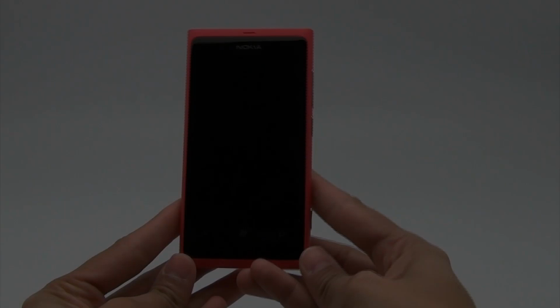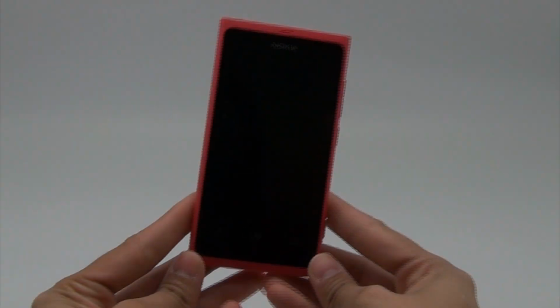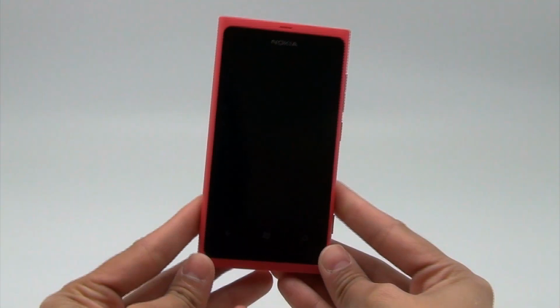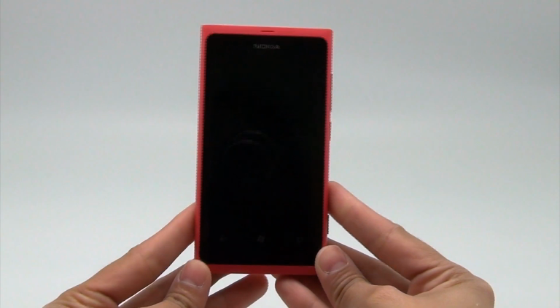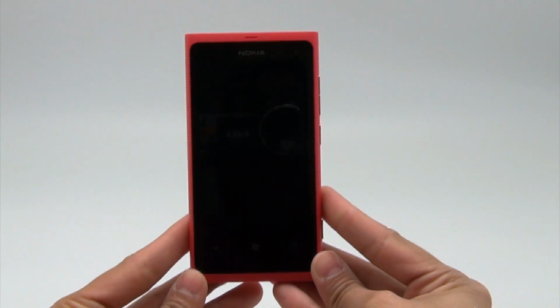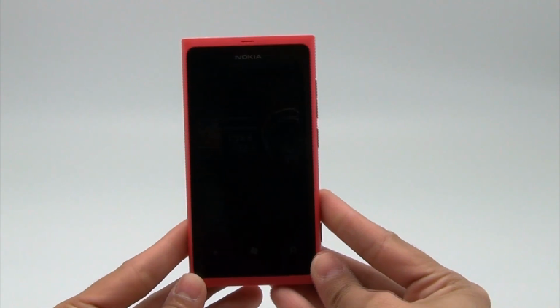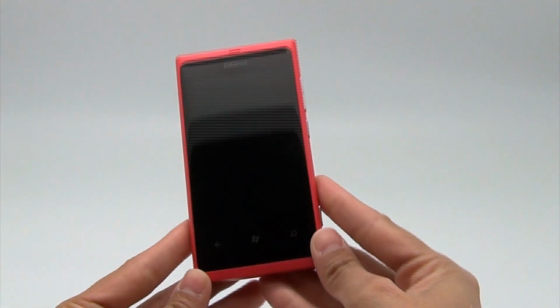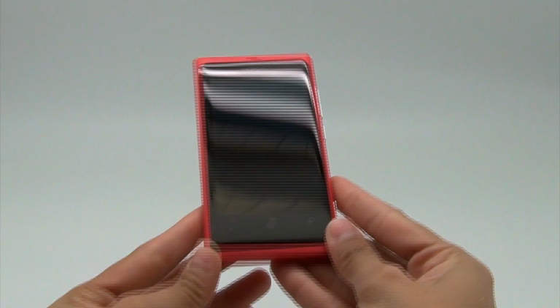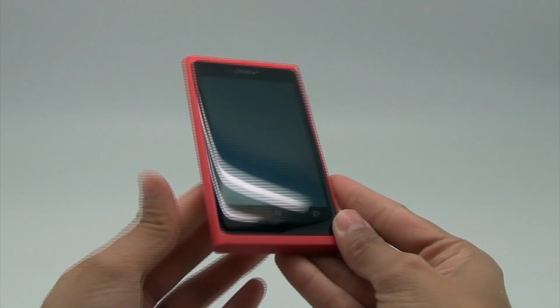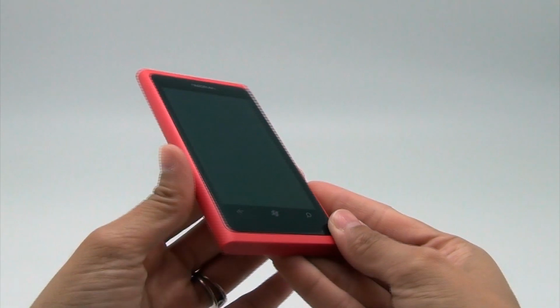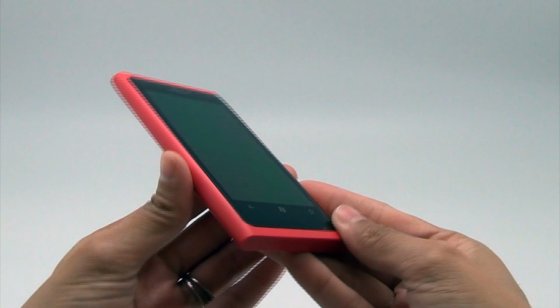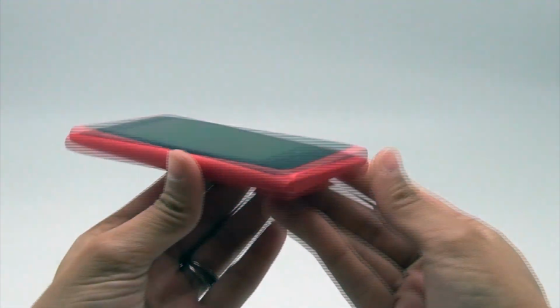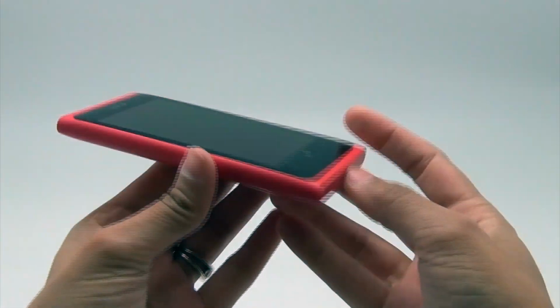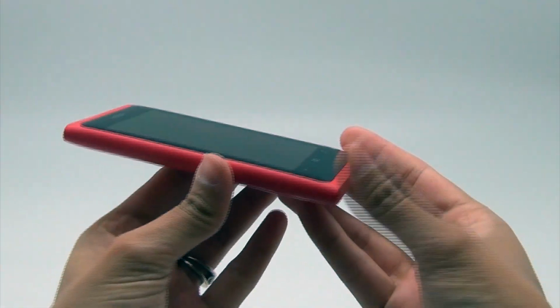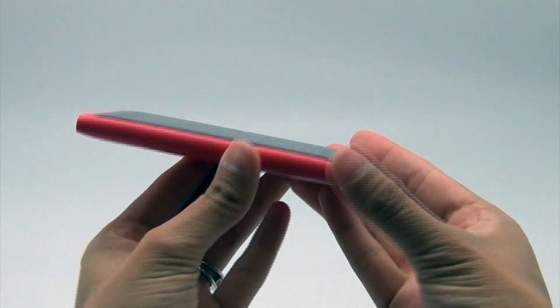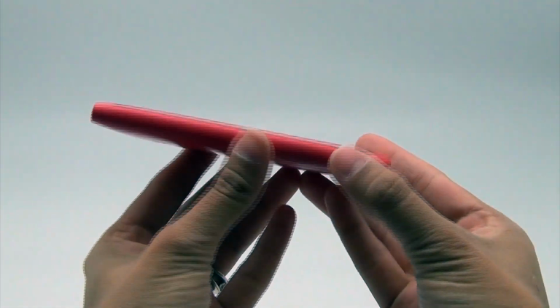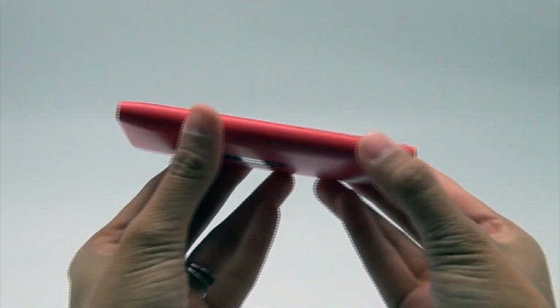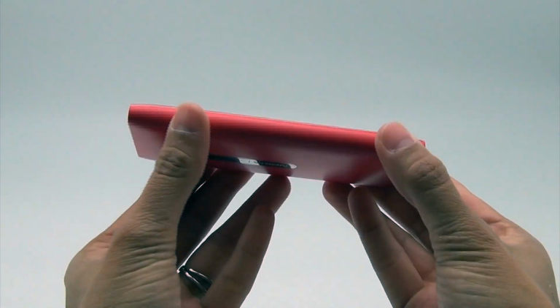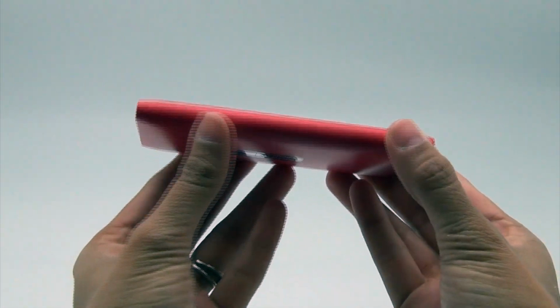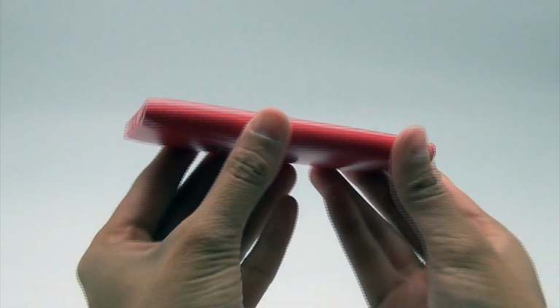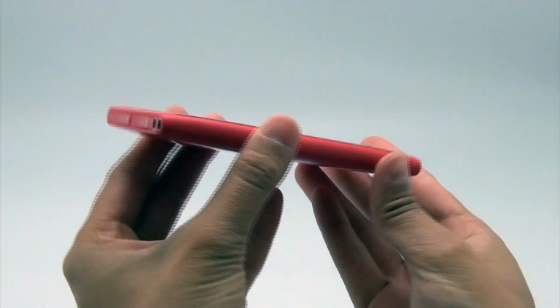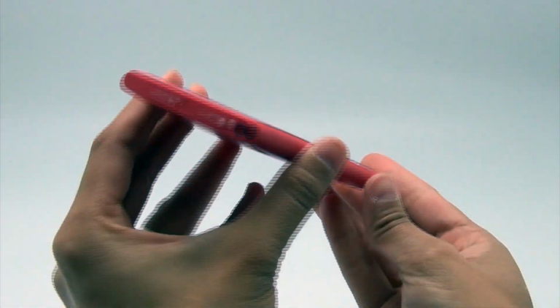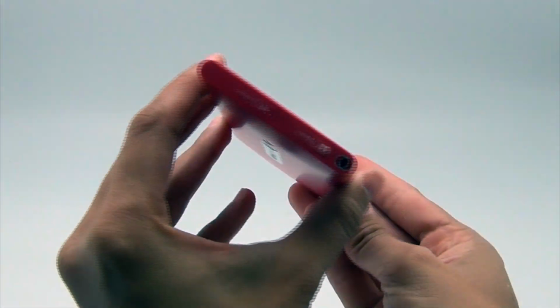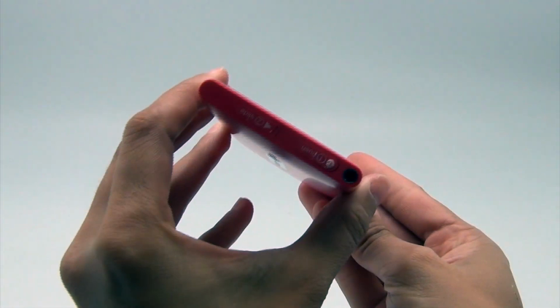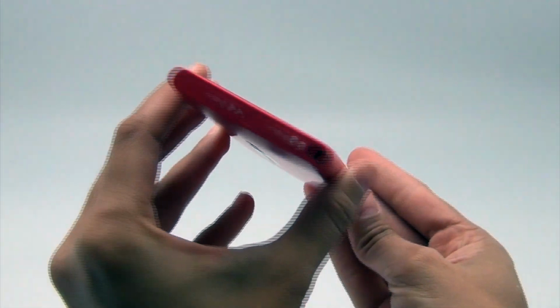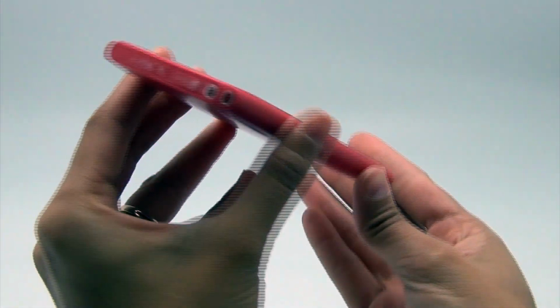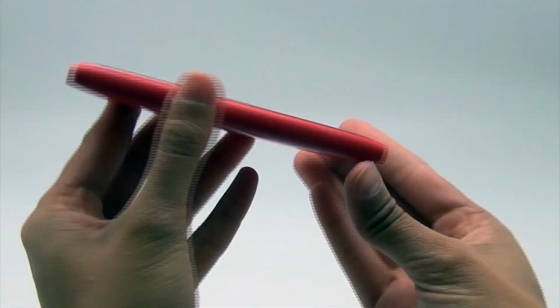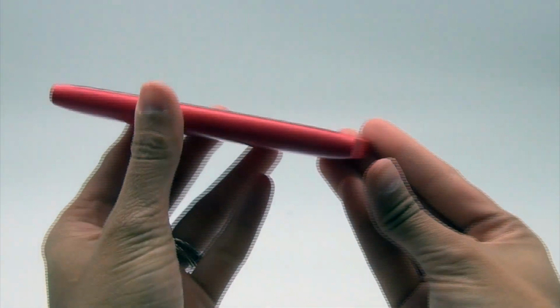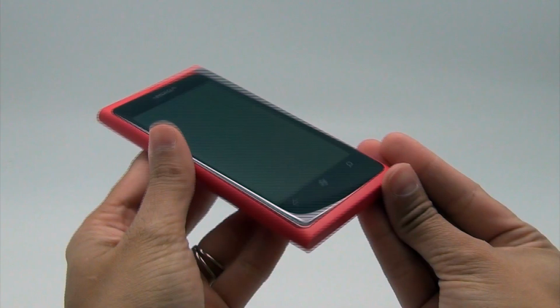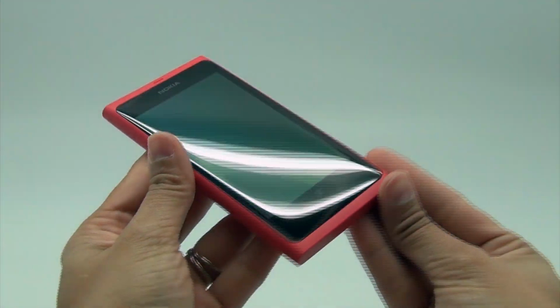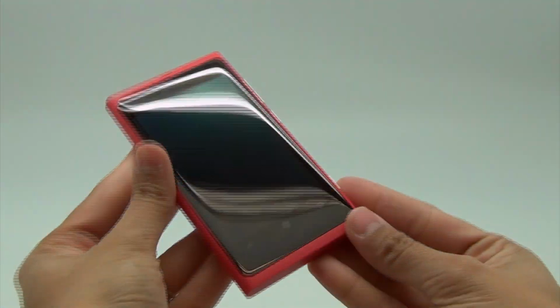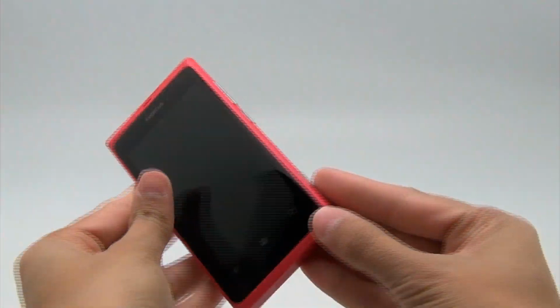The Nokia Lumia 800, which has been dubbed the first real Windows Phone, is finally available in South Africa.